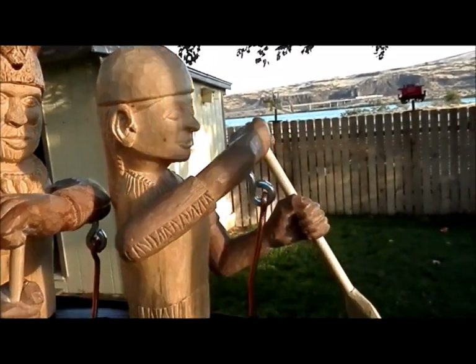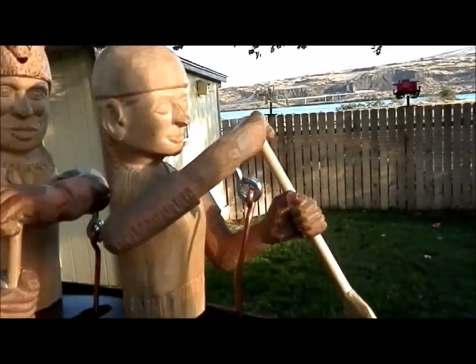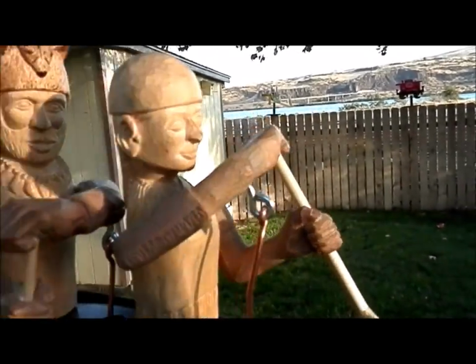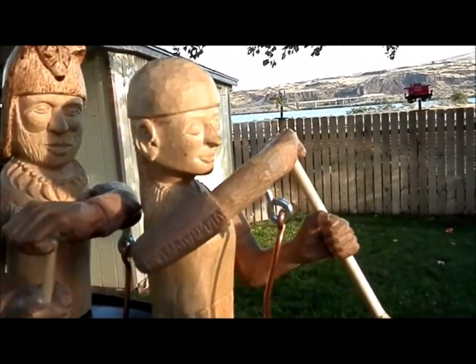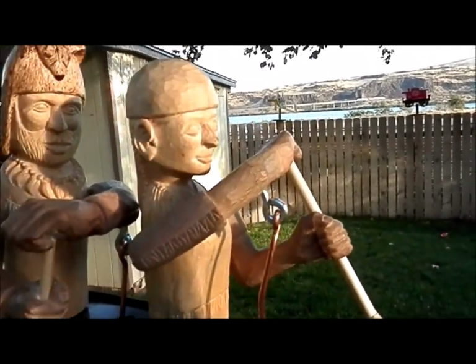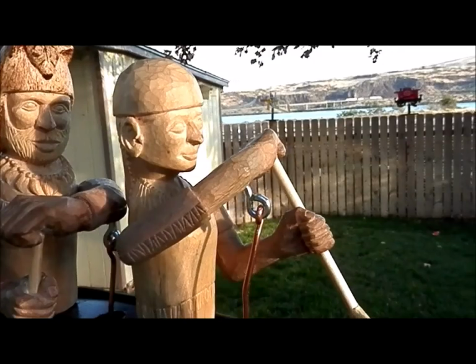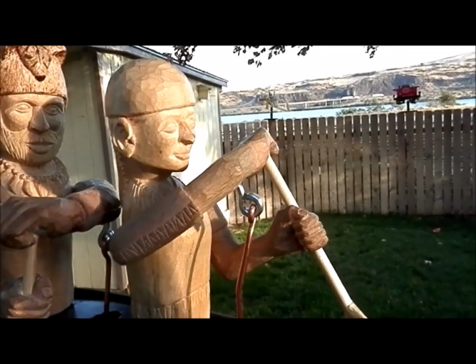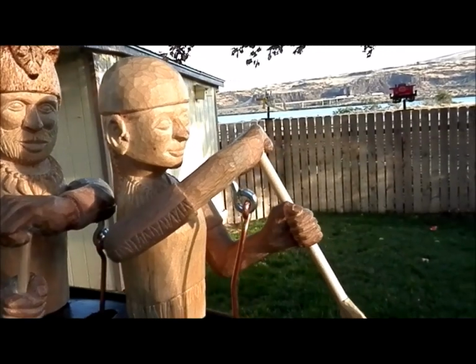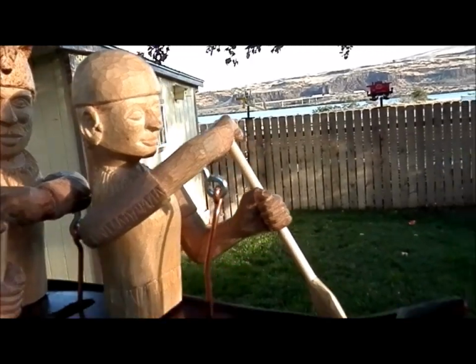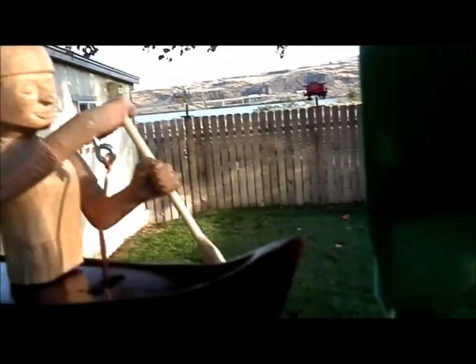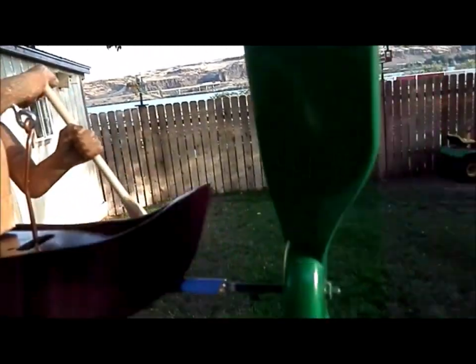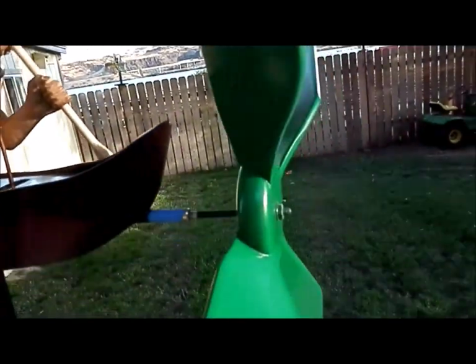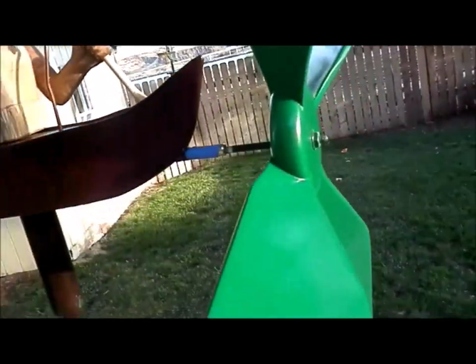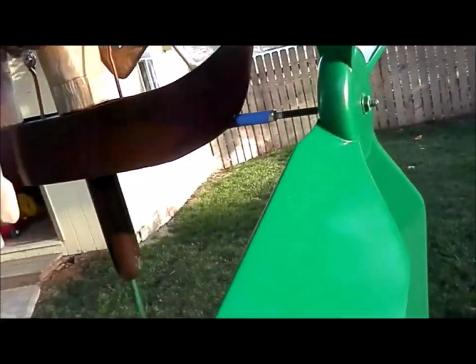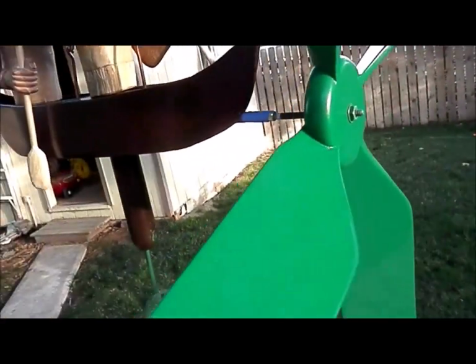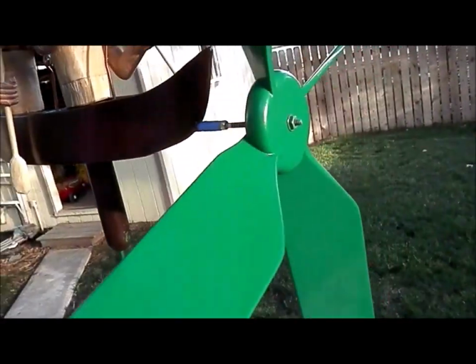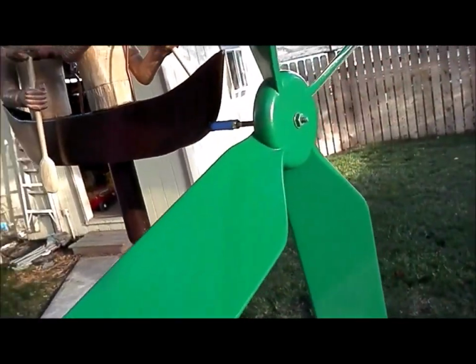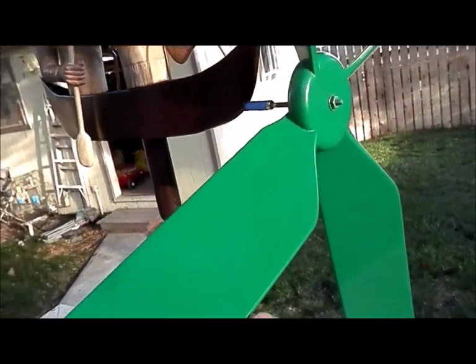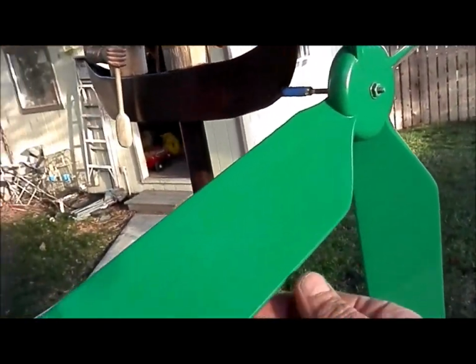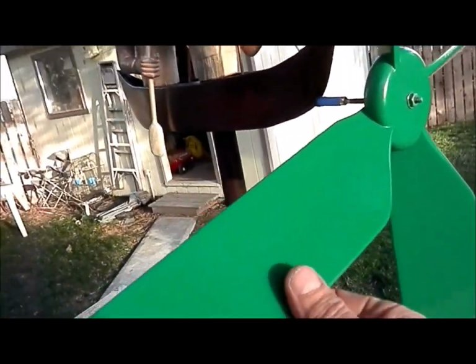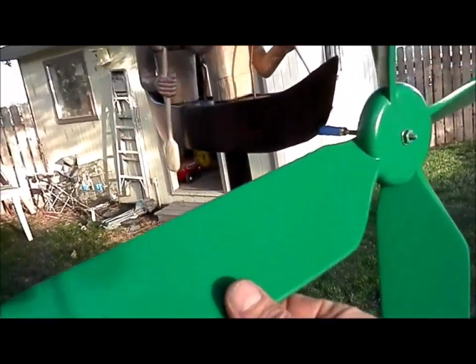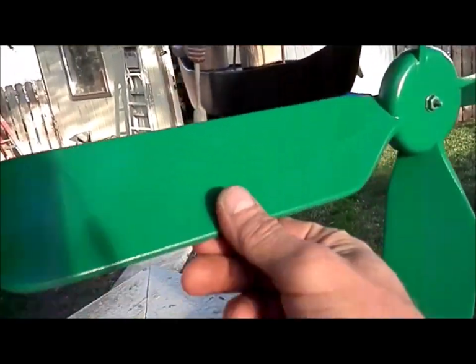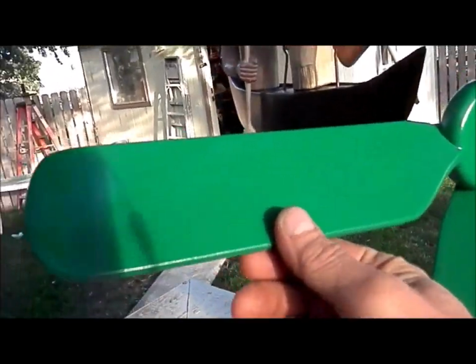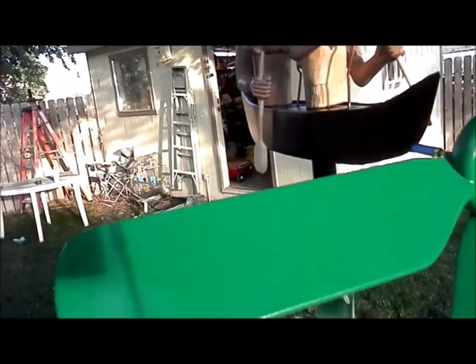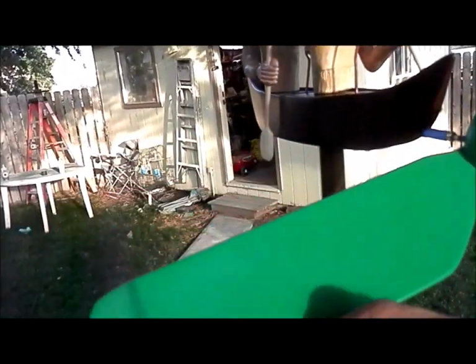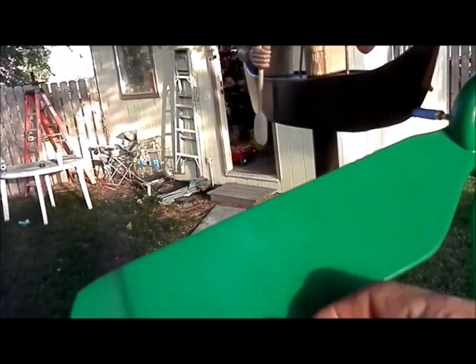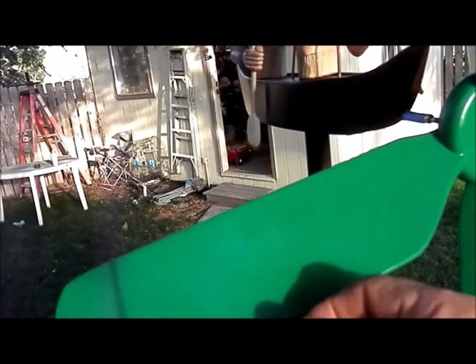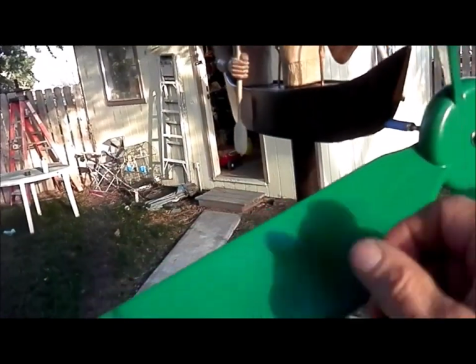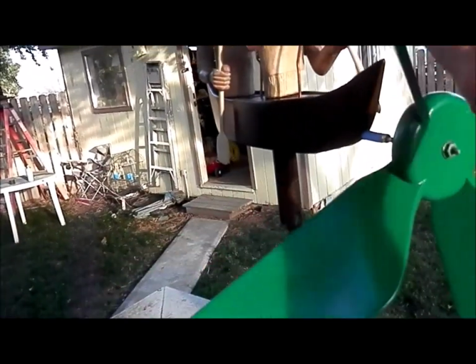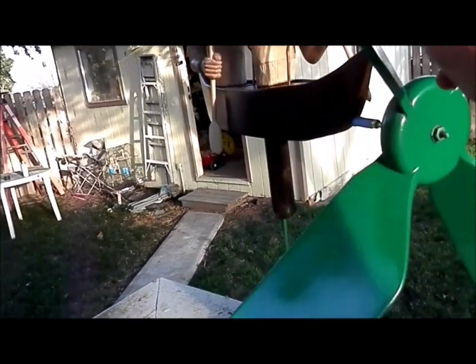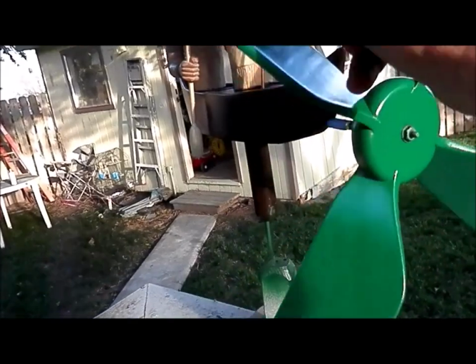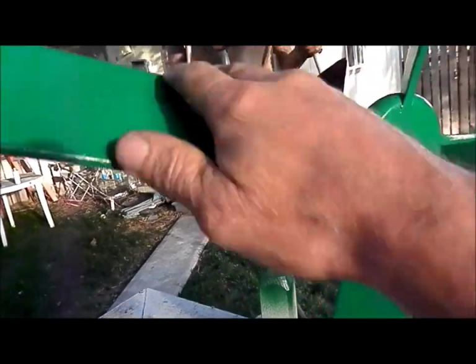I think on the propeller I'll paint a kind of river scene with some mountains.